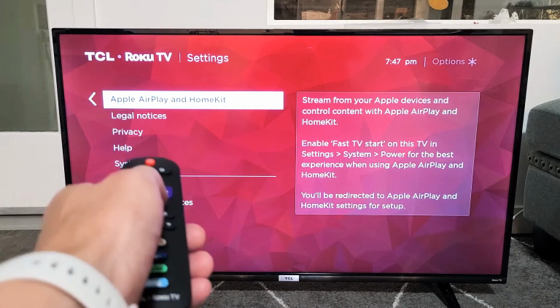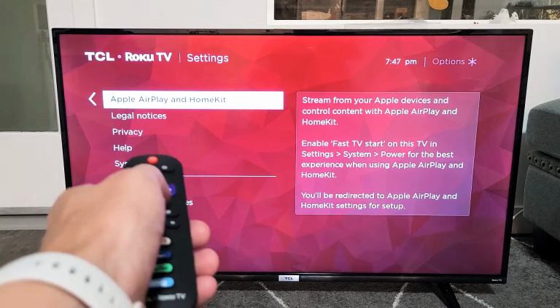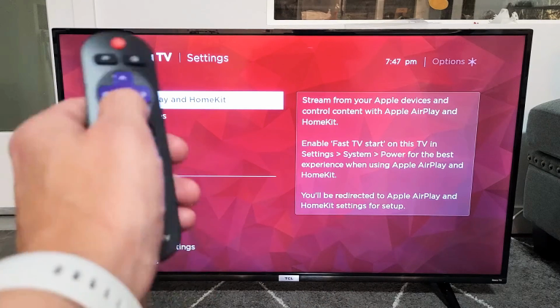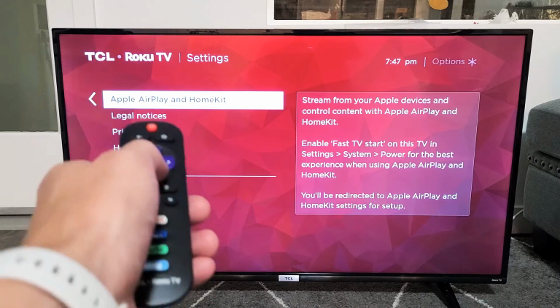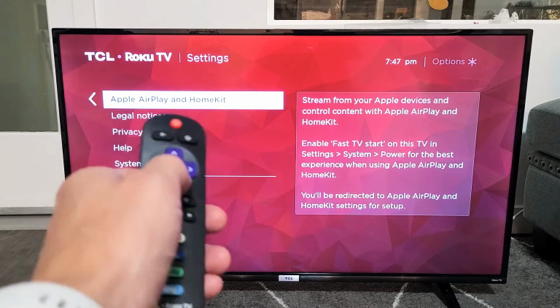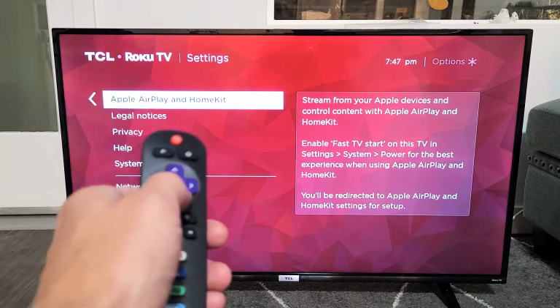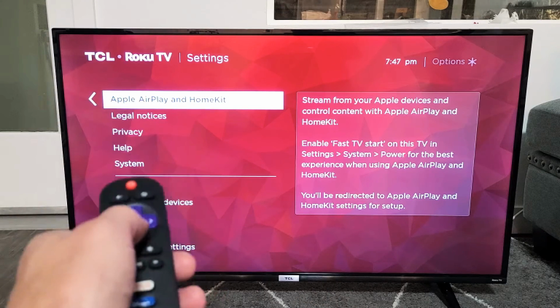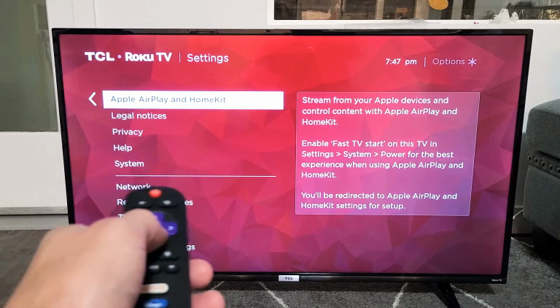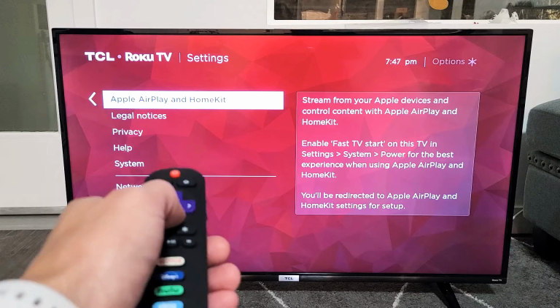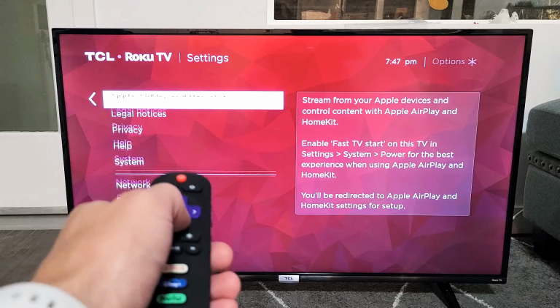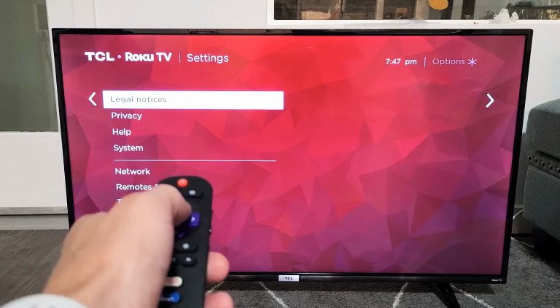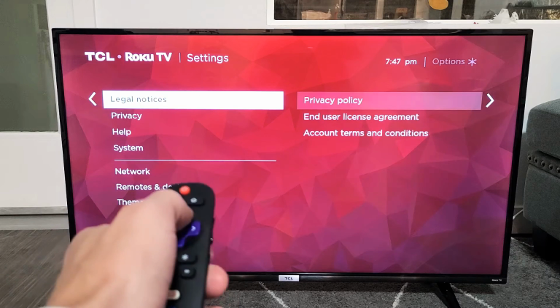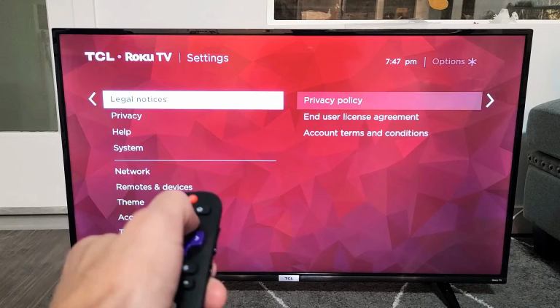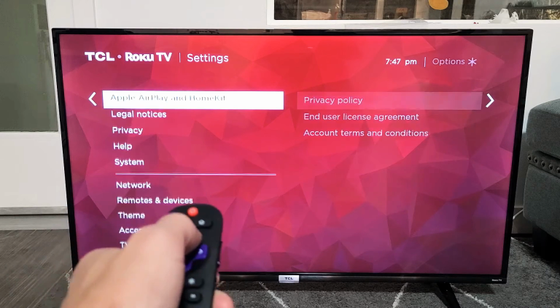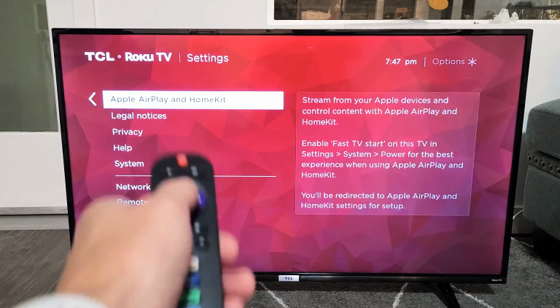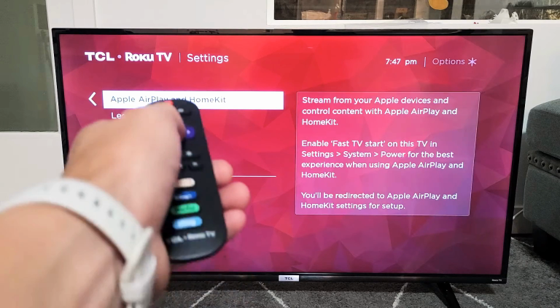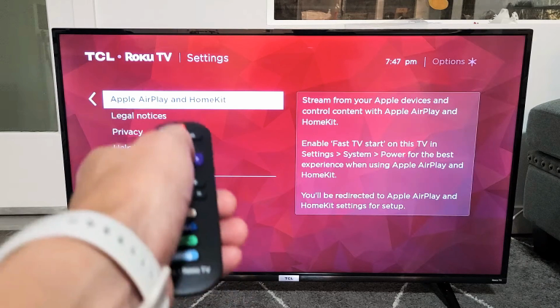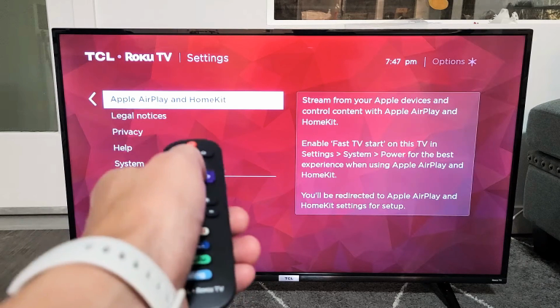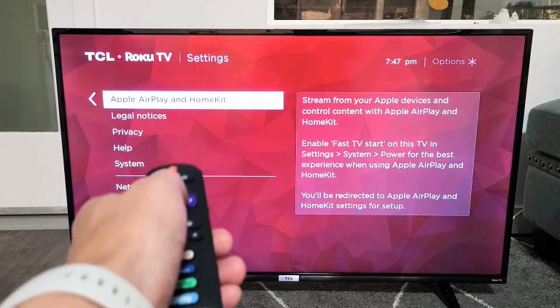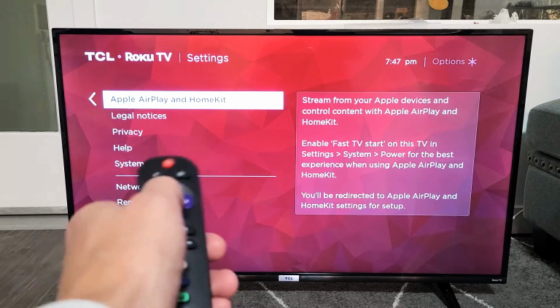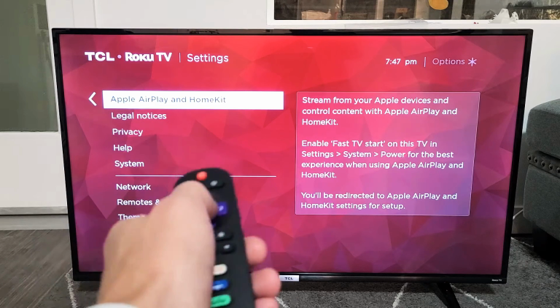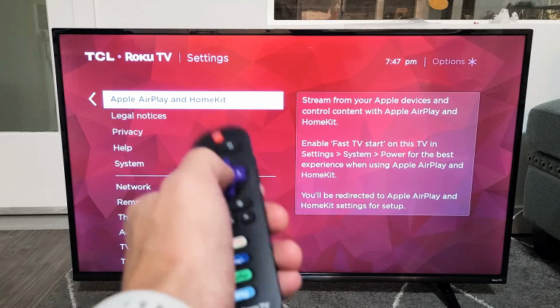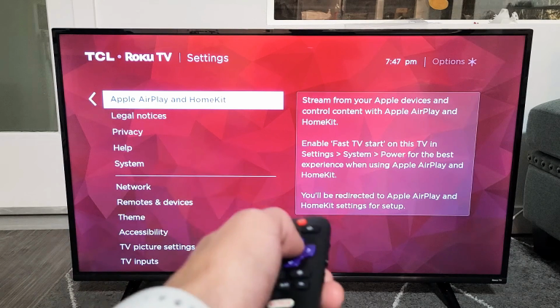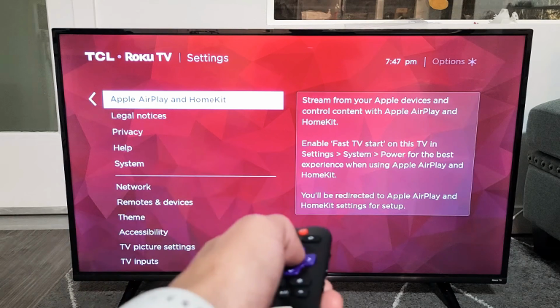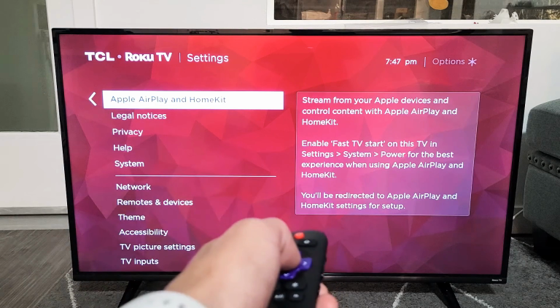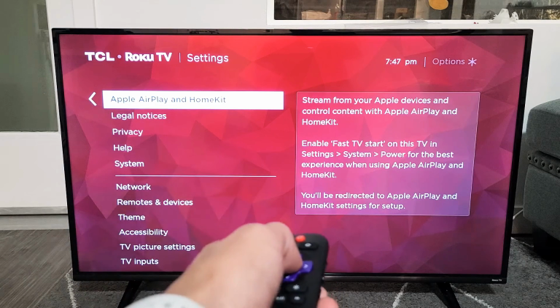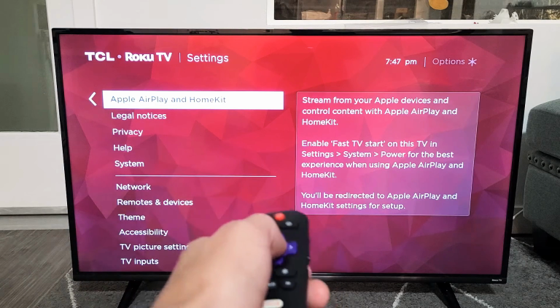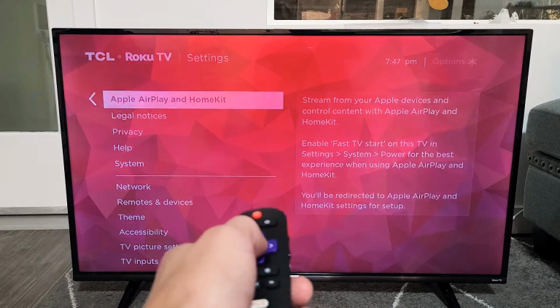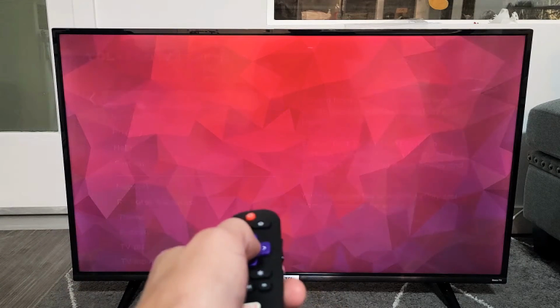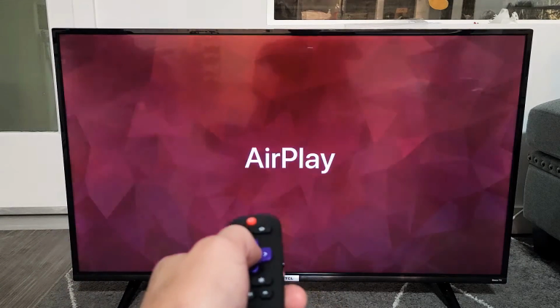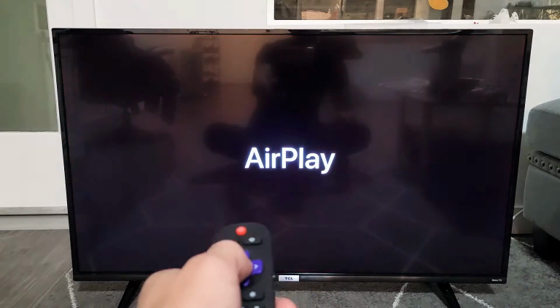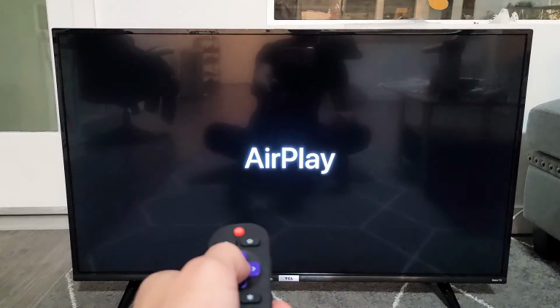If you don't have it, try to do a software update and see if it appears here. Anyway, Apple AirPlay and HomeKit — go ahead and click on OK on the remote.